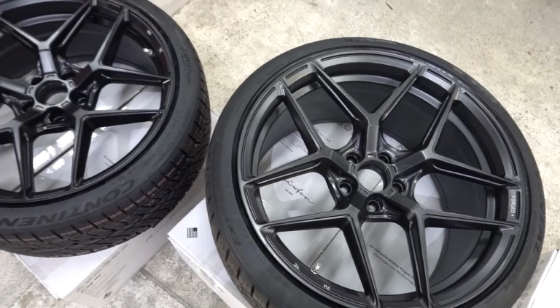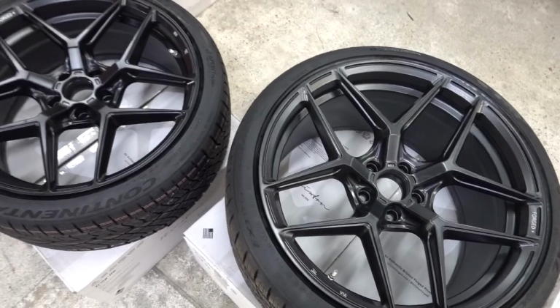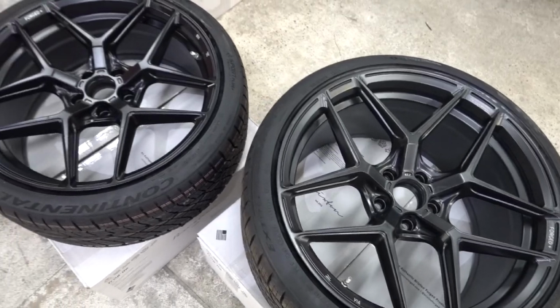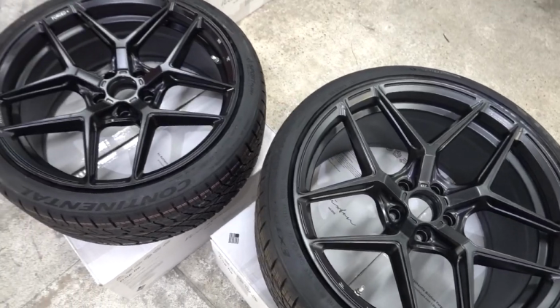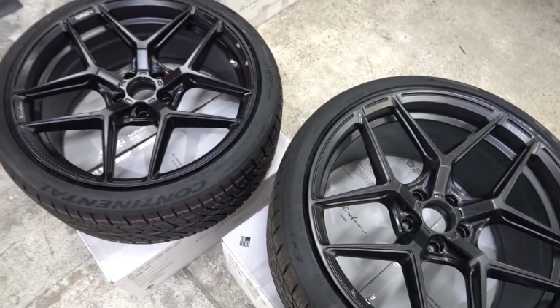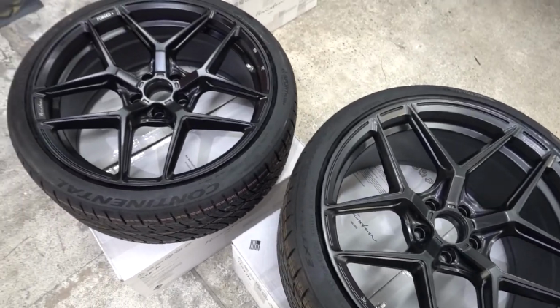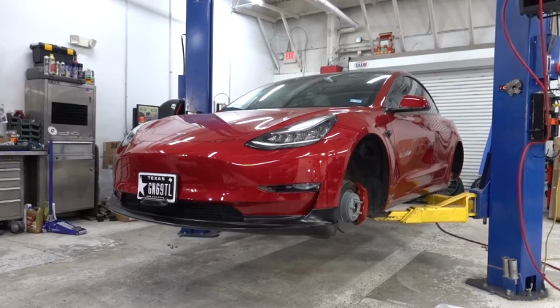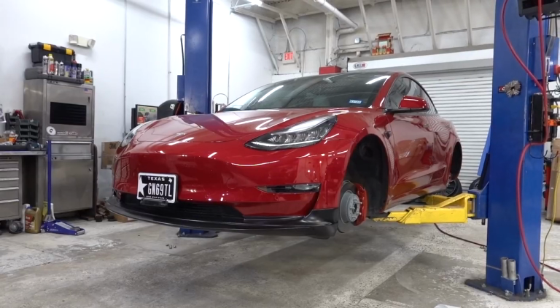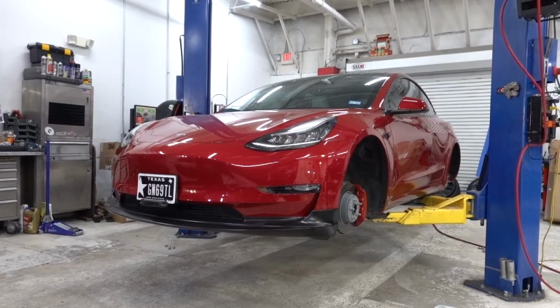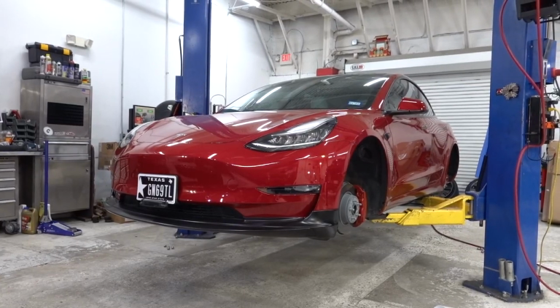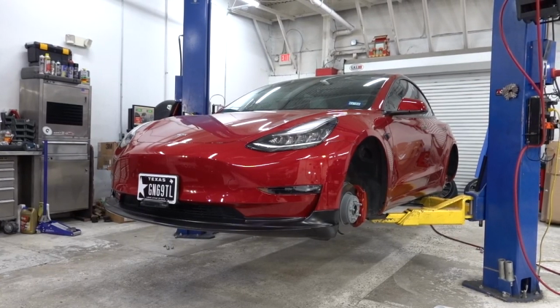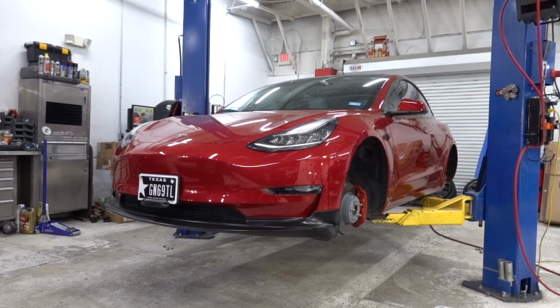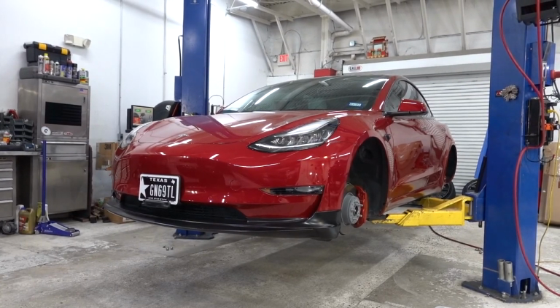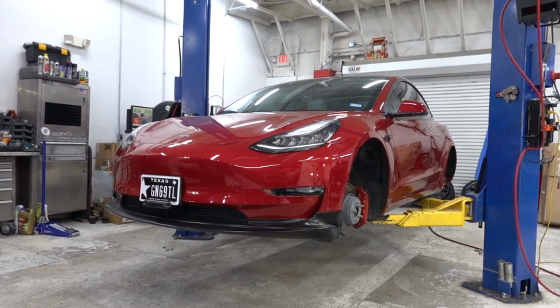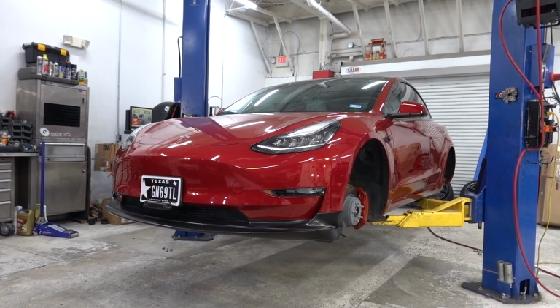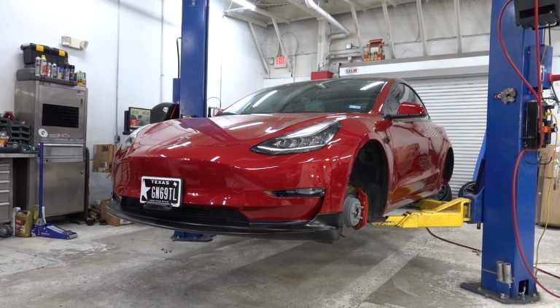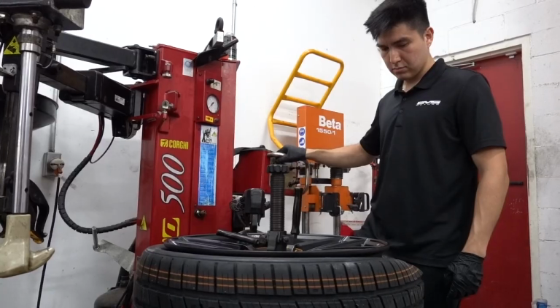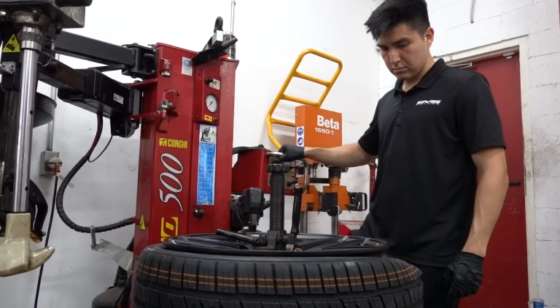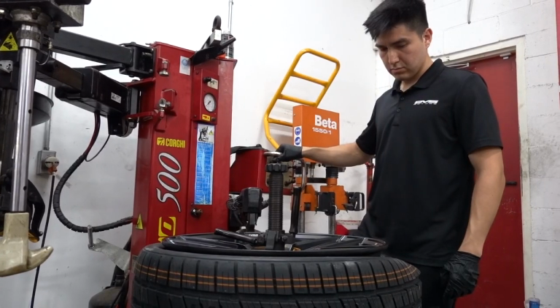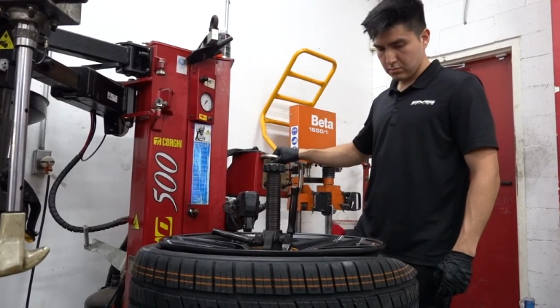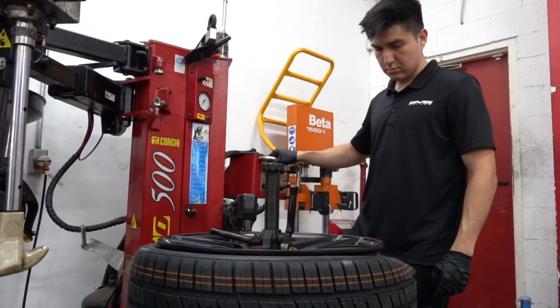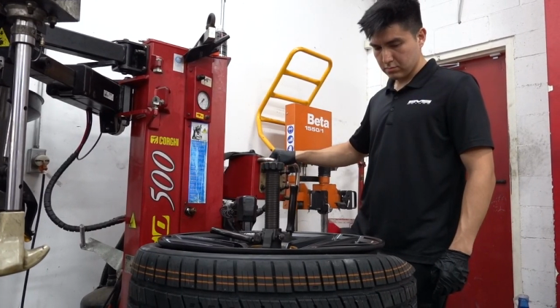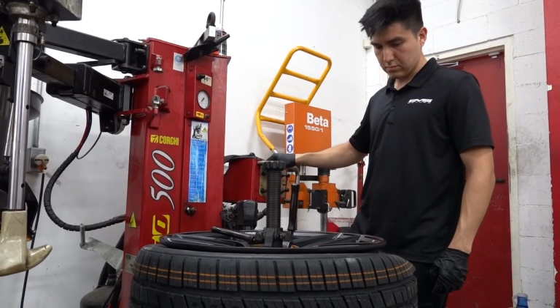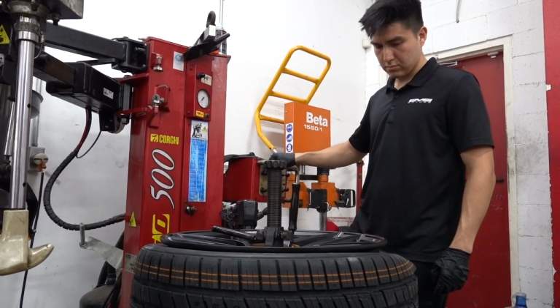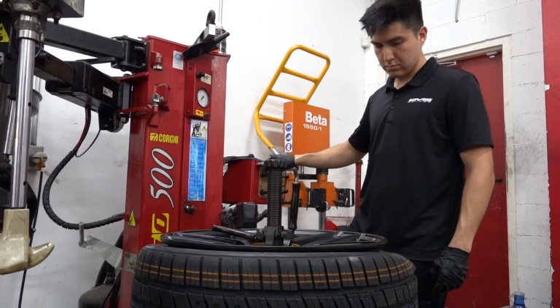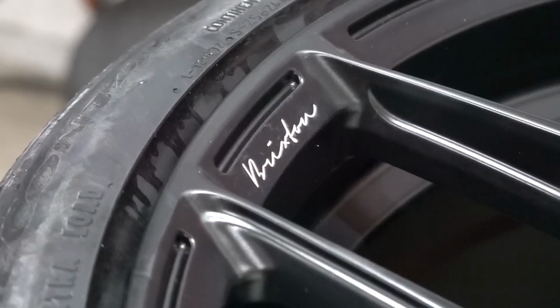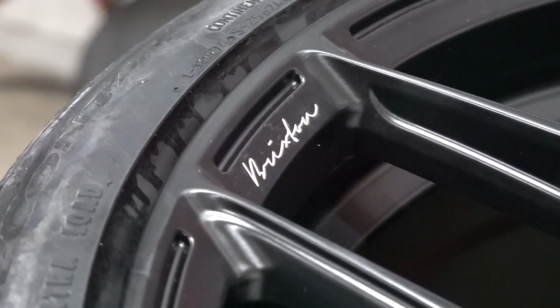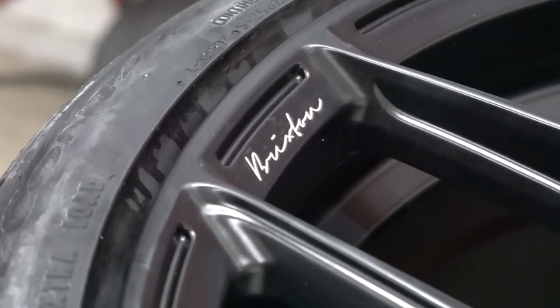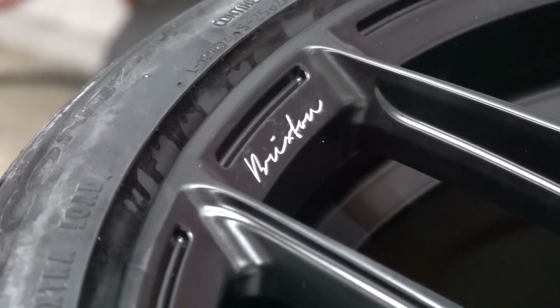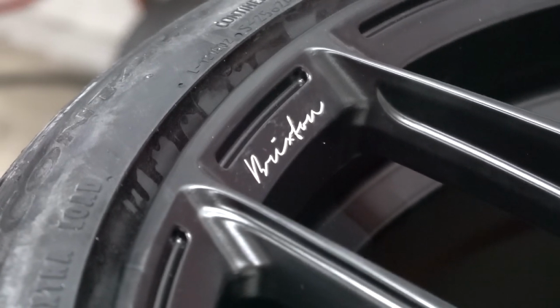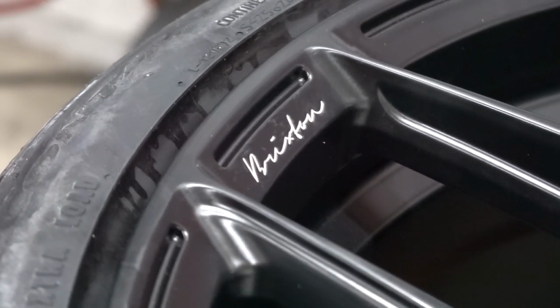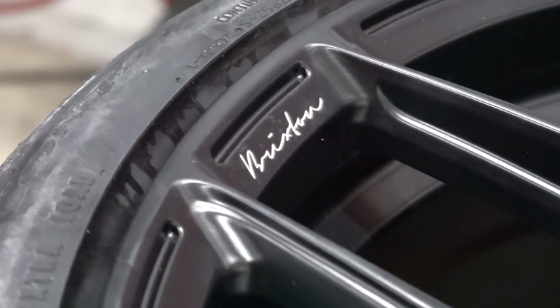We're doing a wheel swap today on a Model 3, going for a sportier look with the new wheels and a better fitment than the factory ones from Tesla.